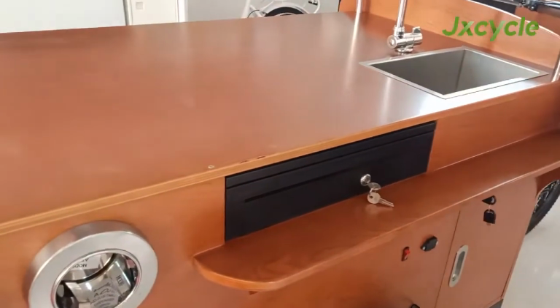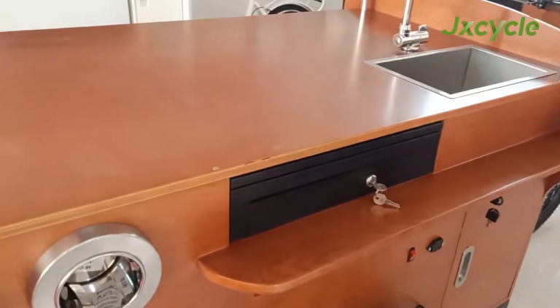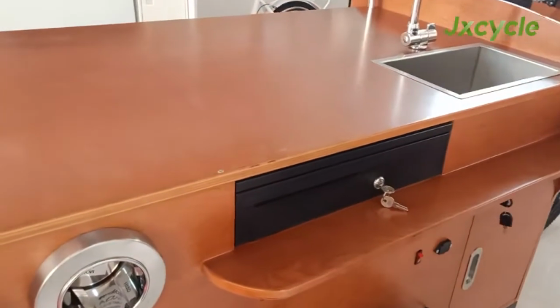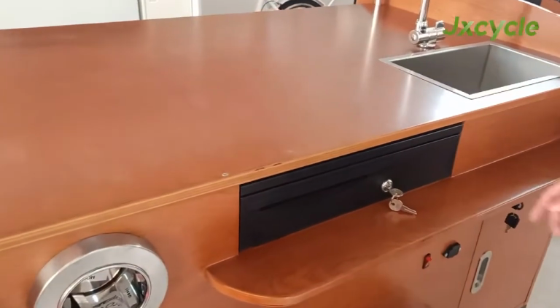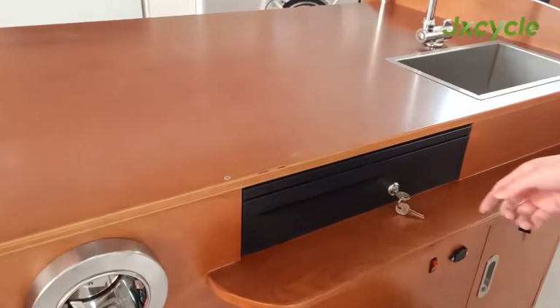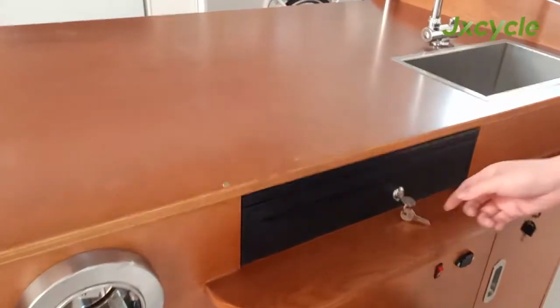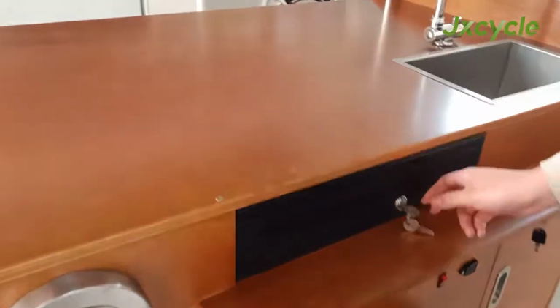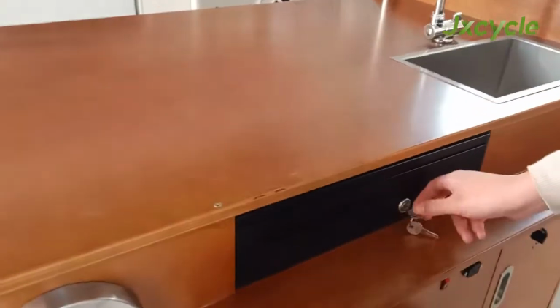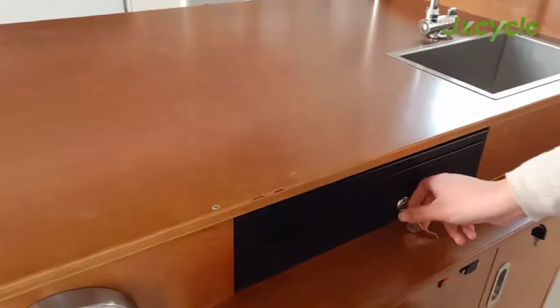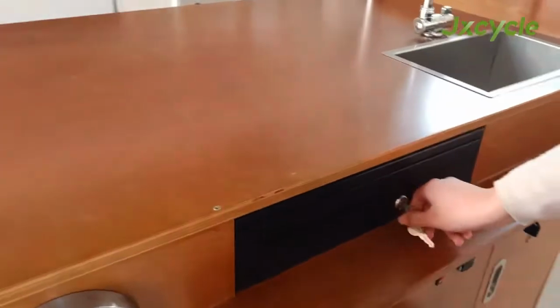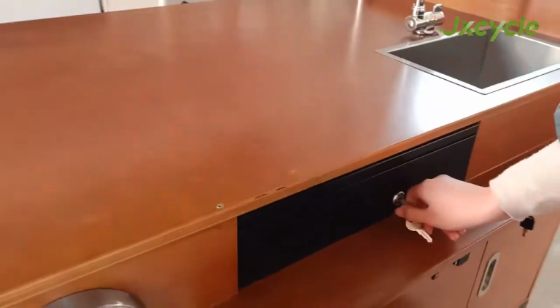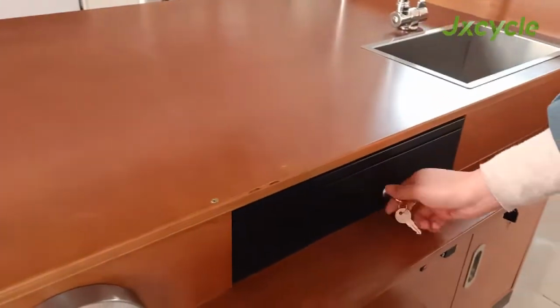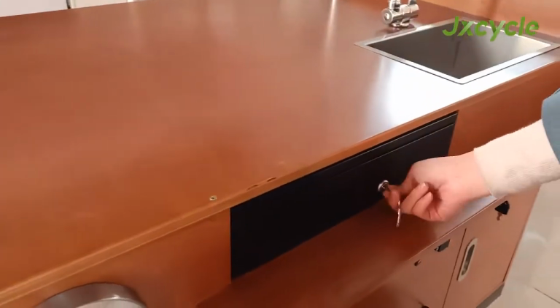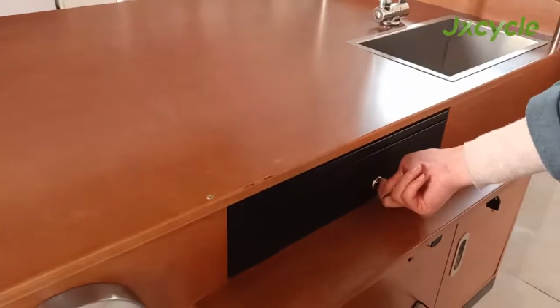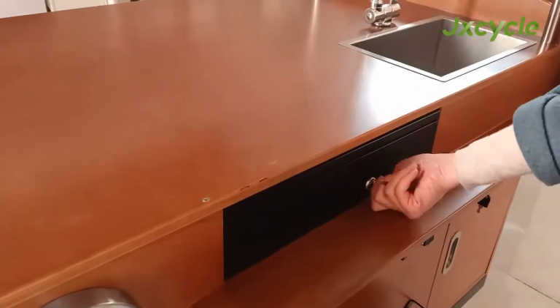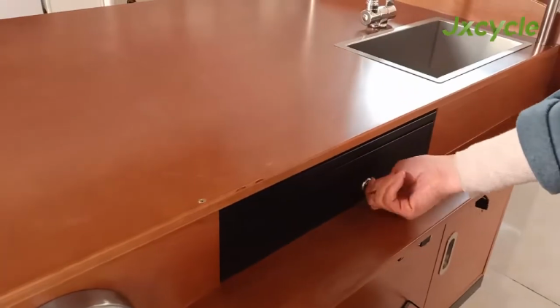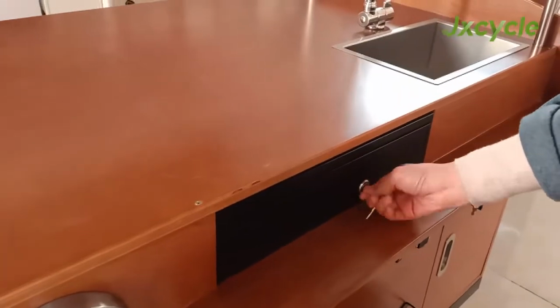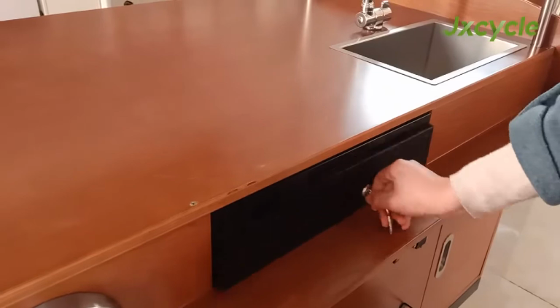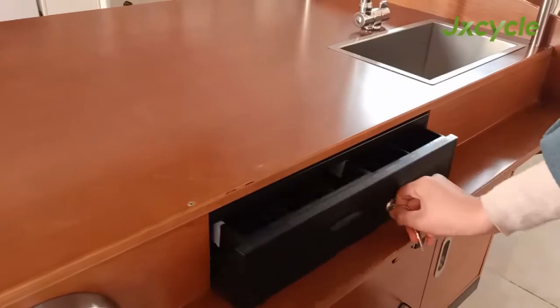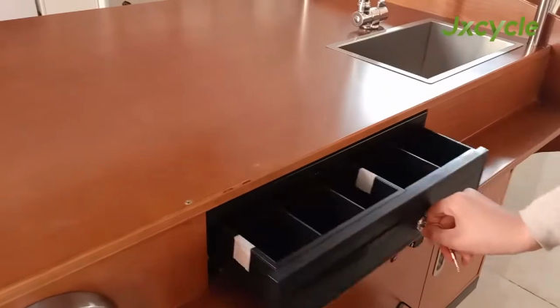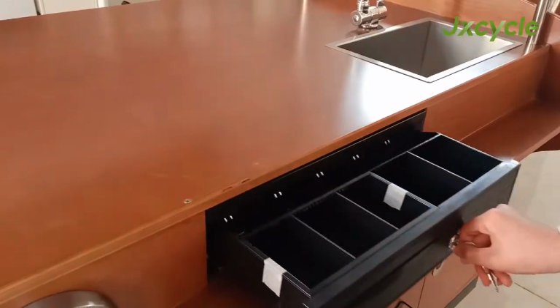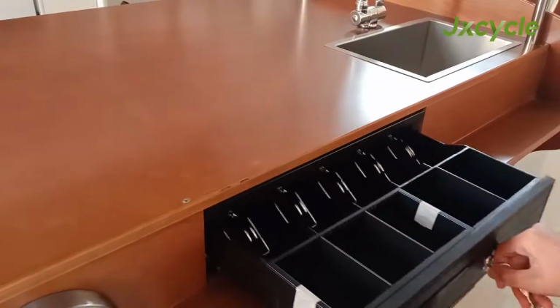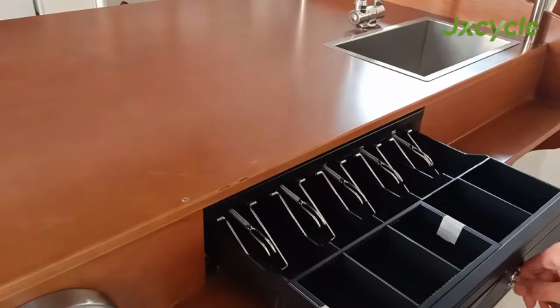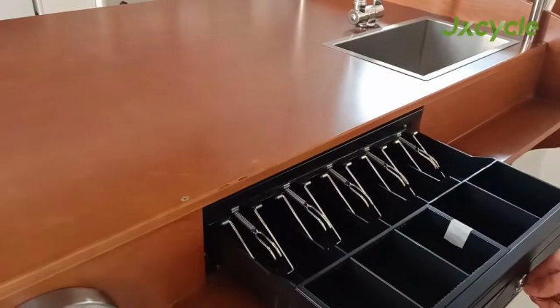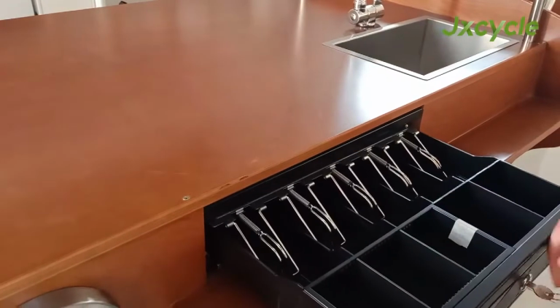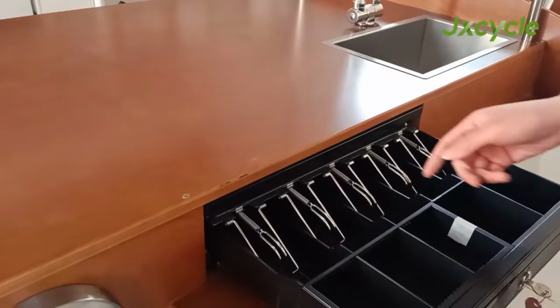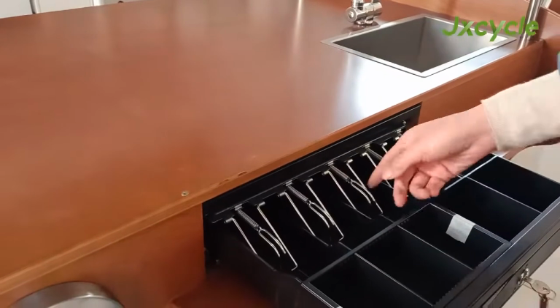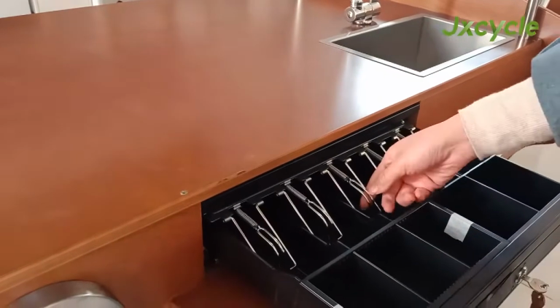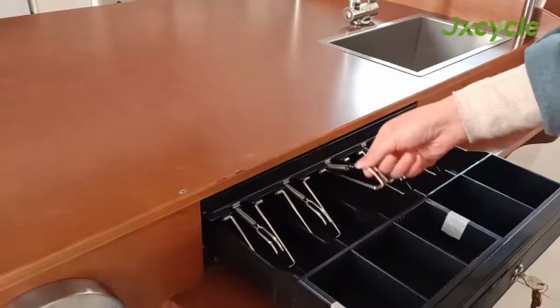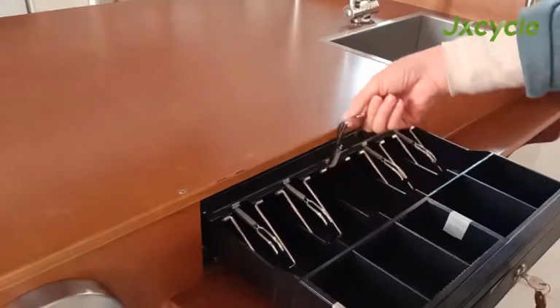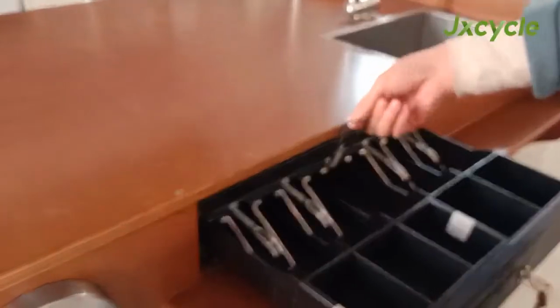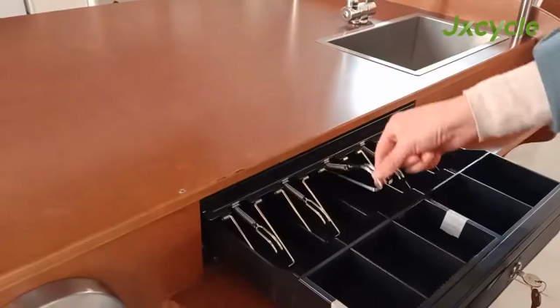This is the cash box with the key. You can save your money.